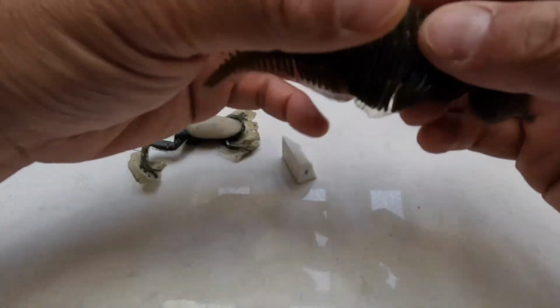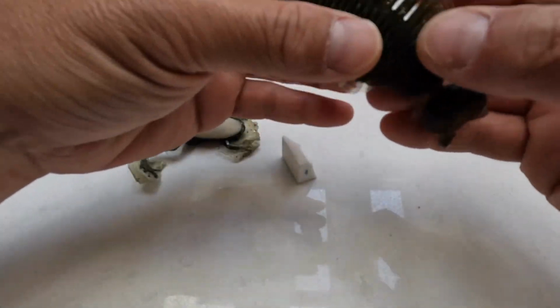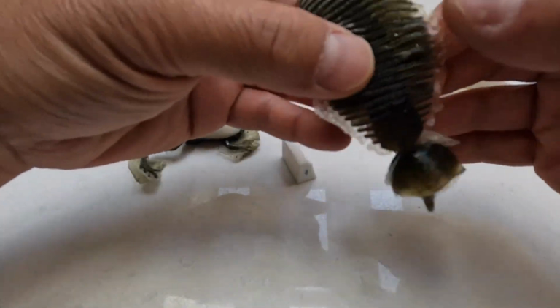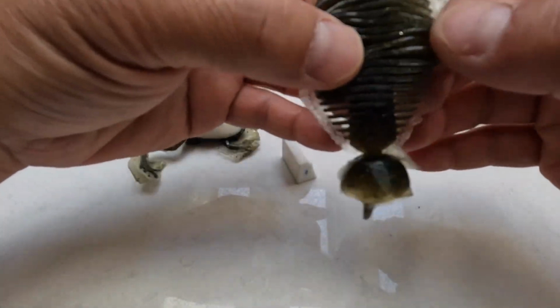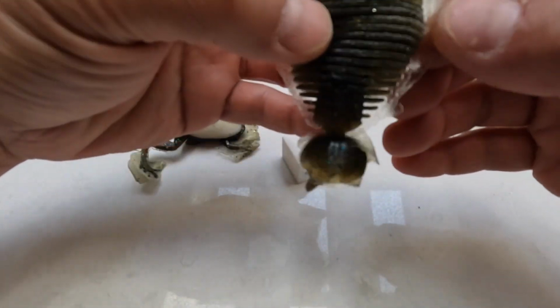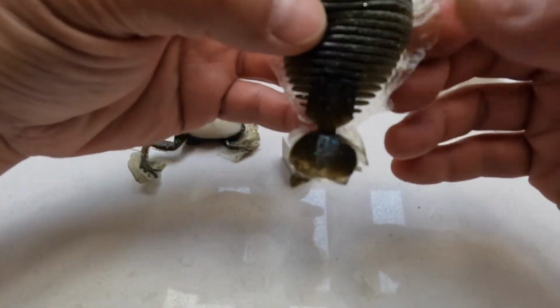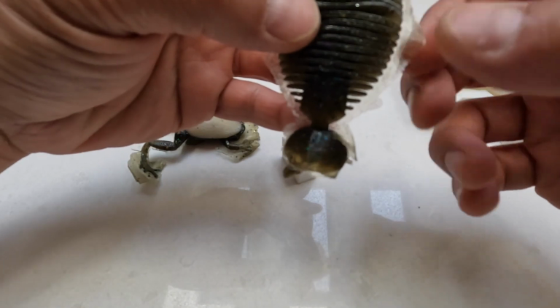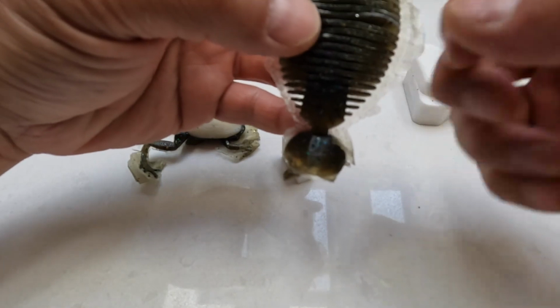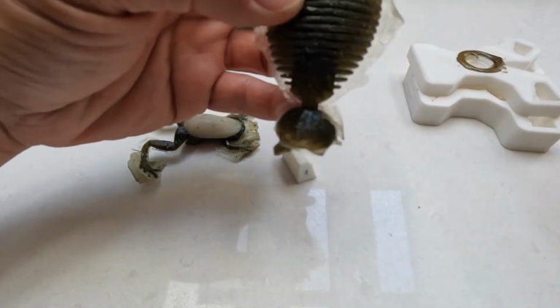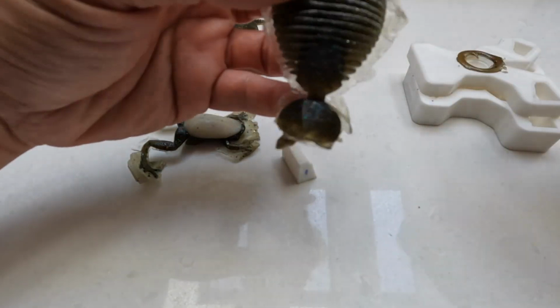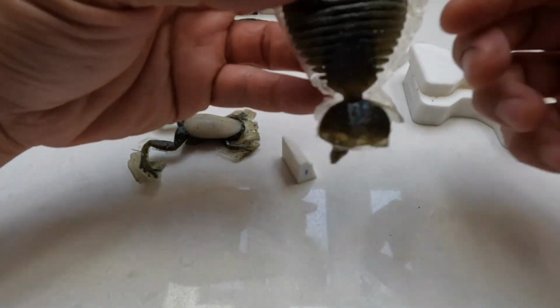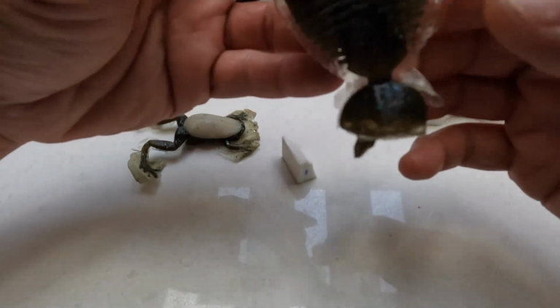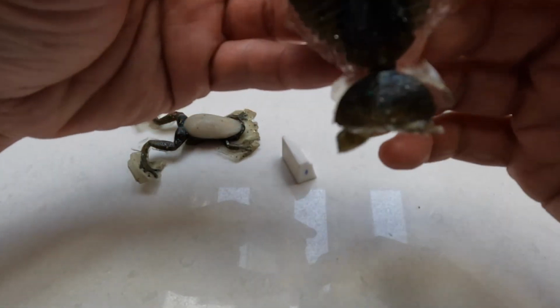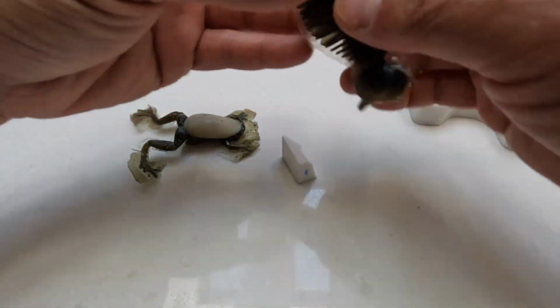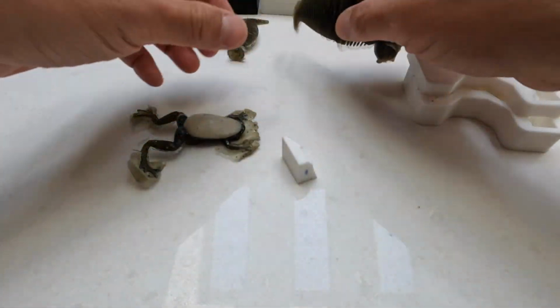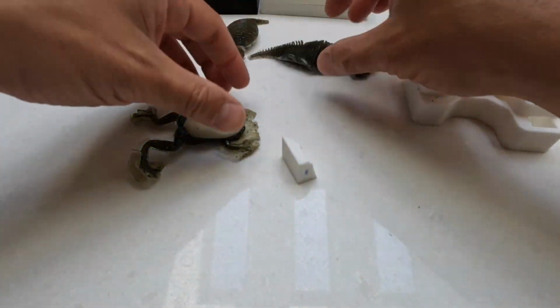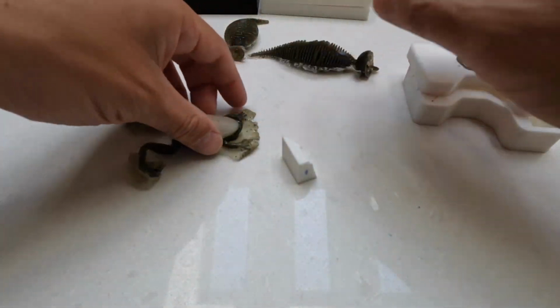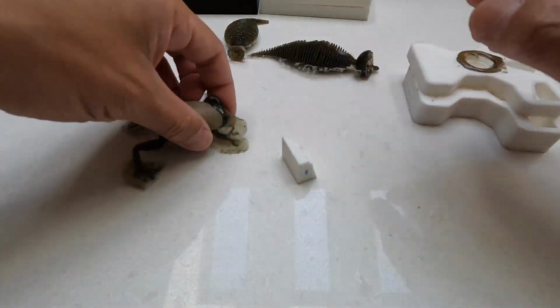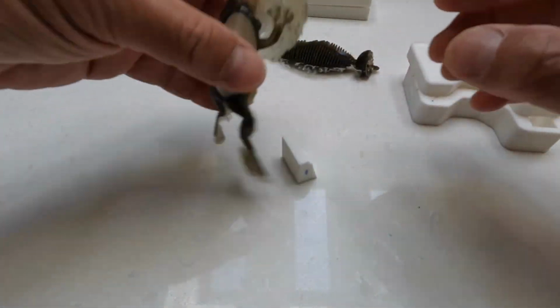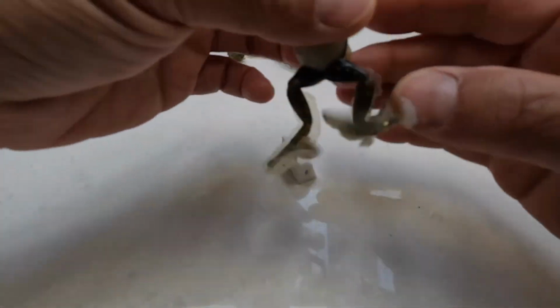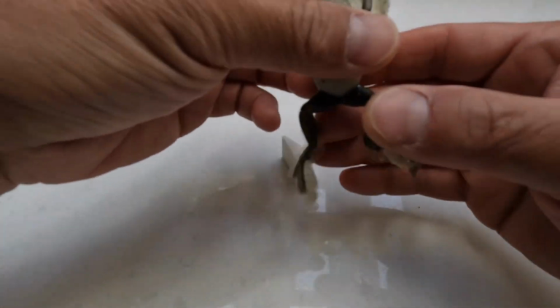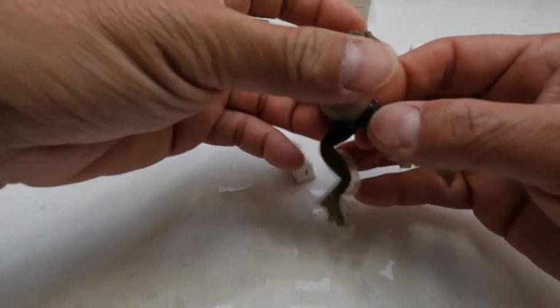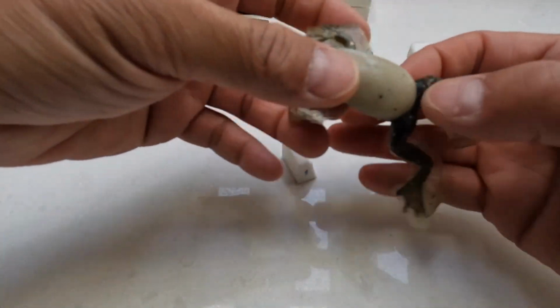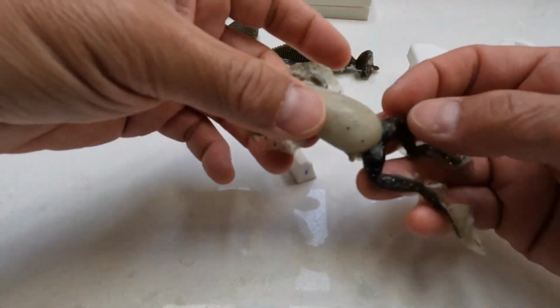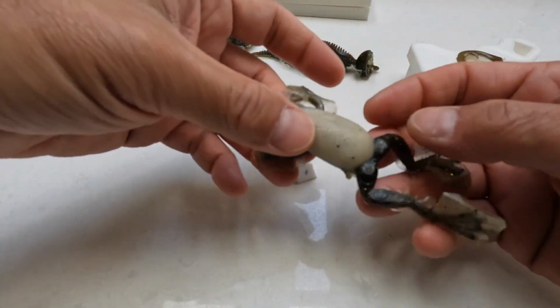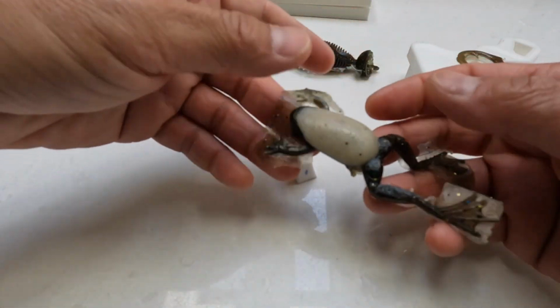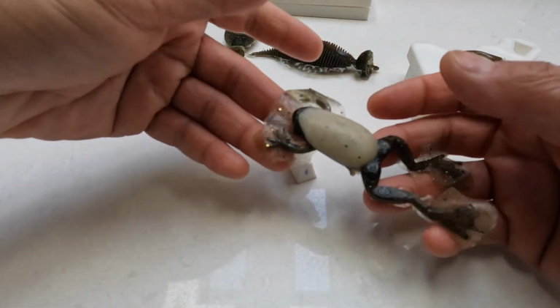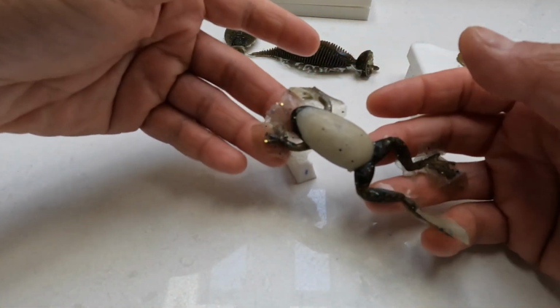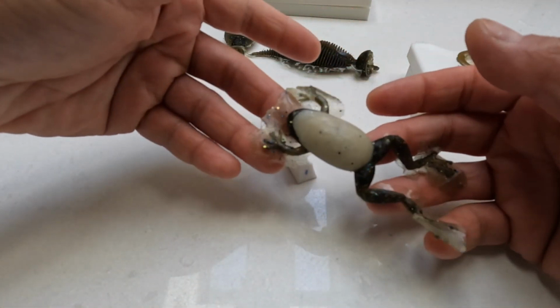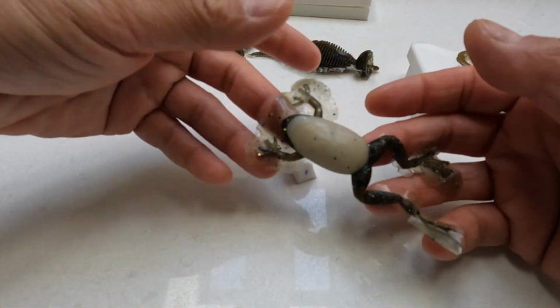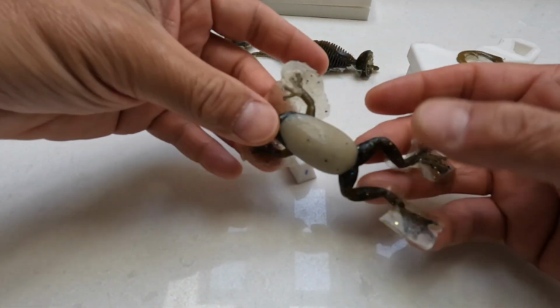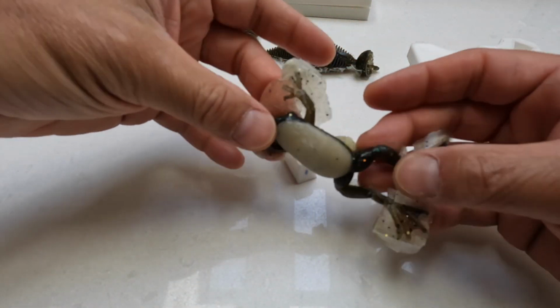And molds like this, I can just pull it off. It's good.